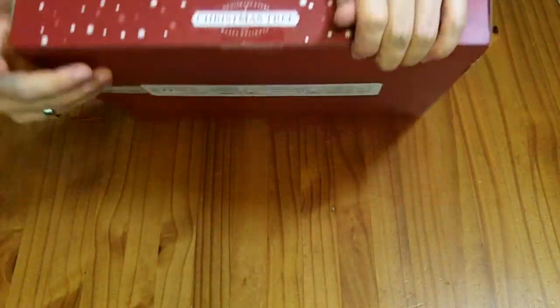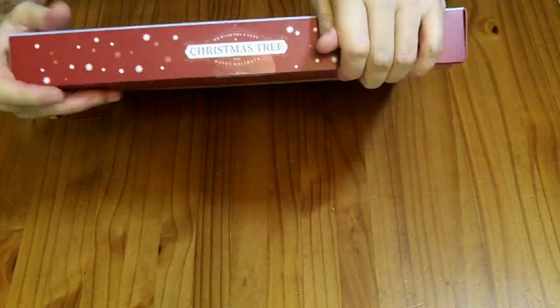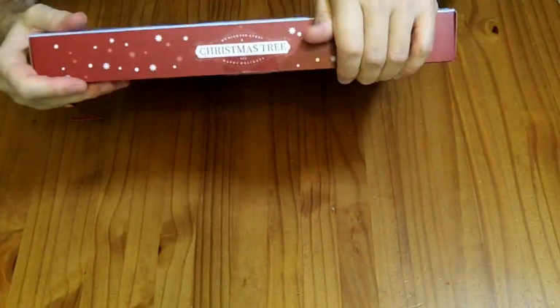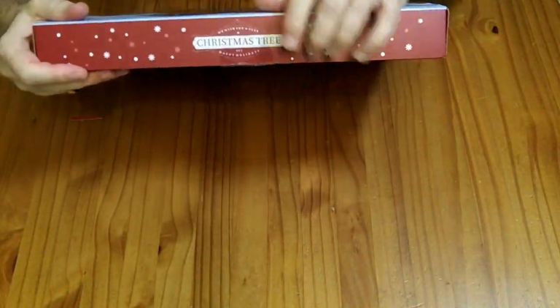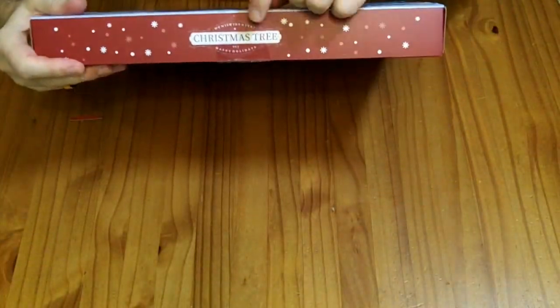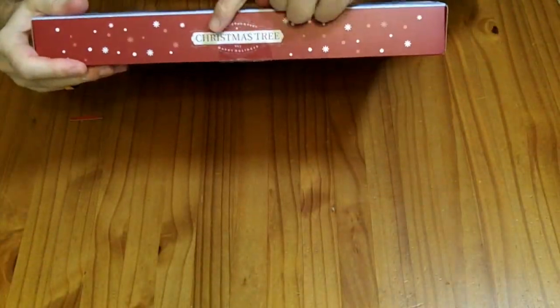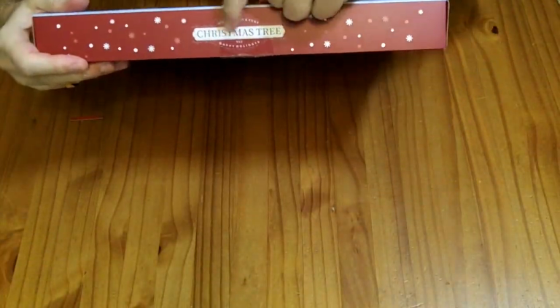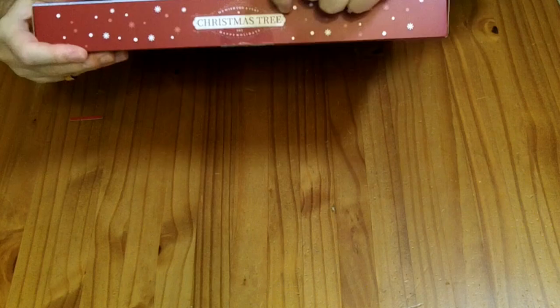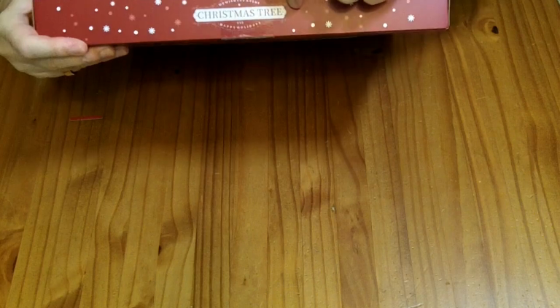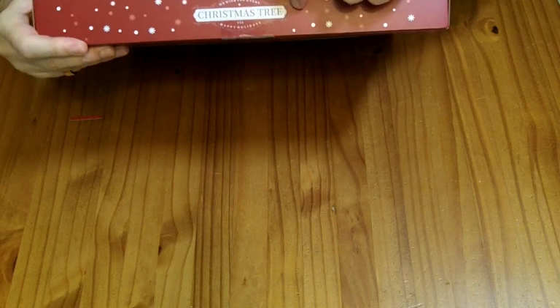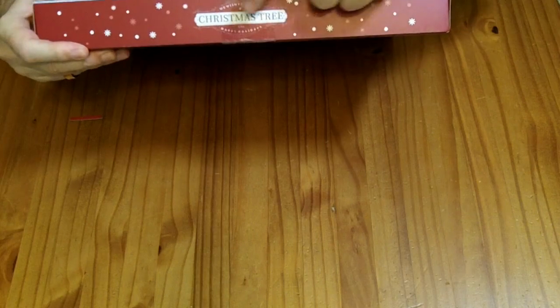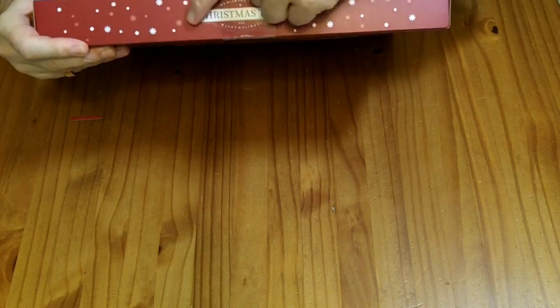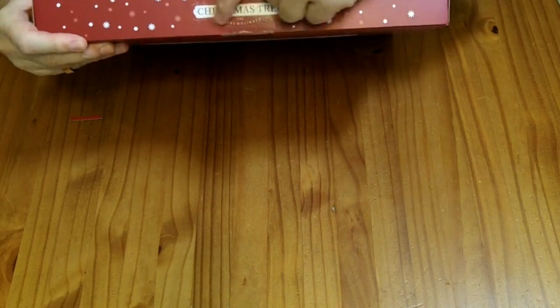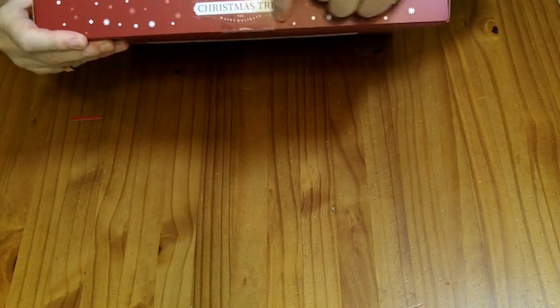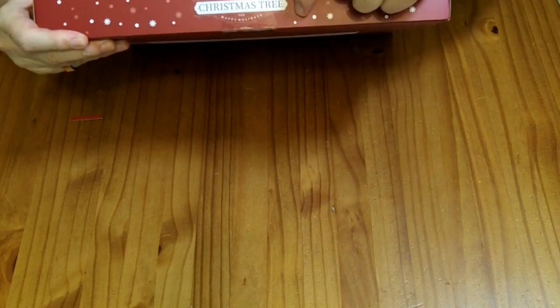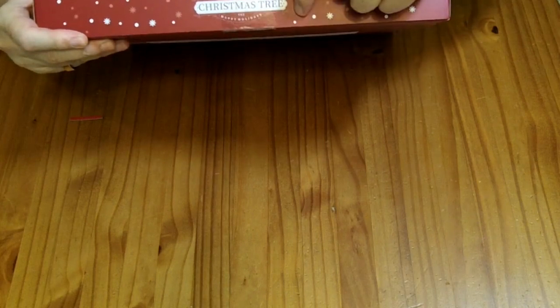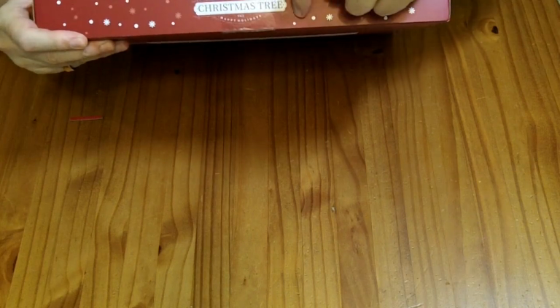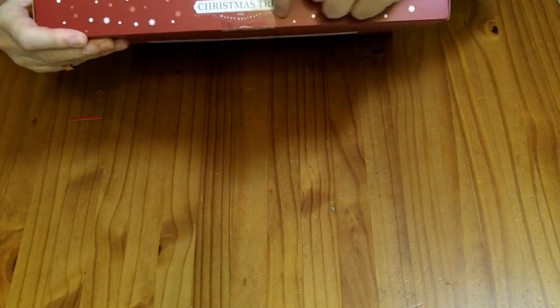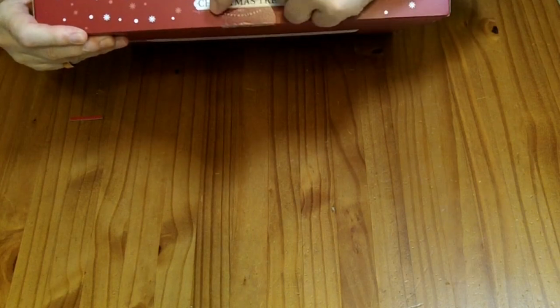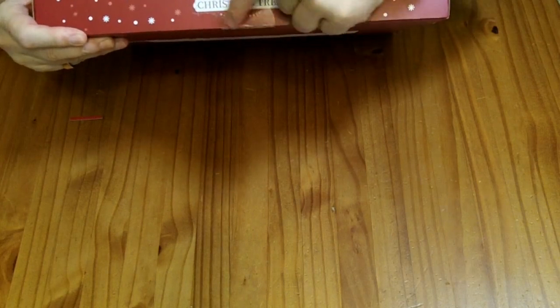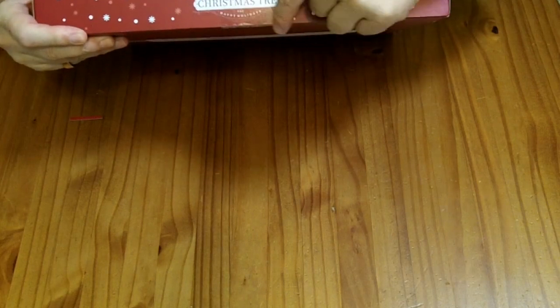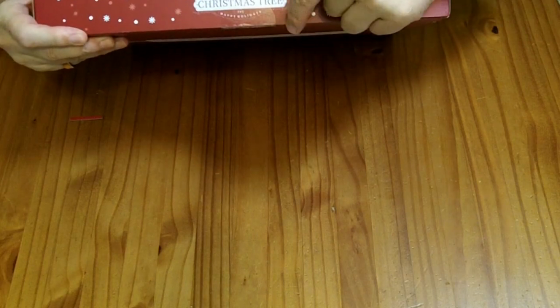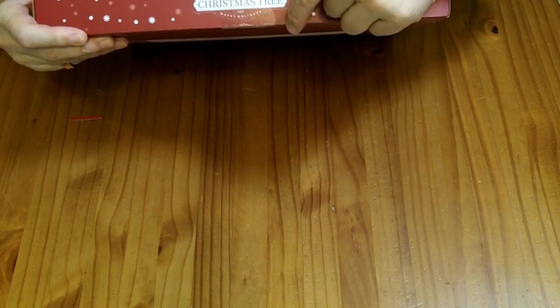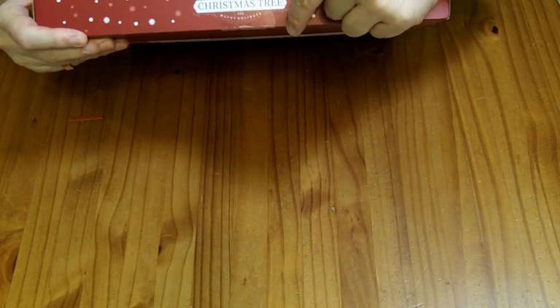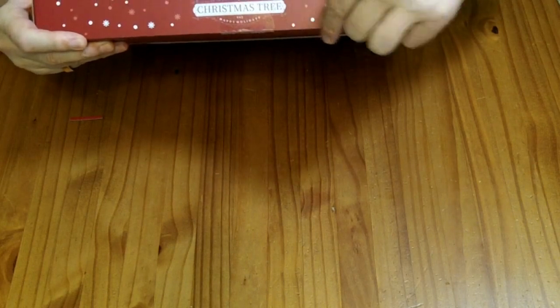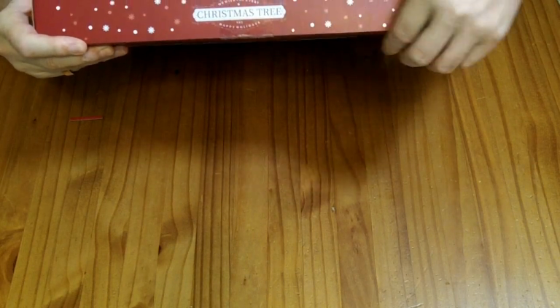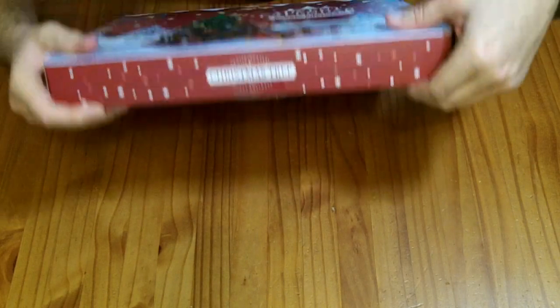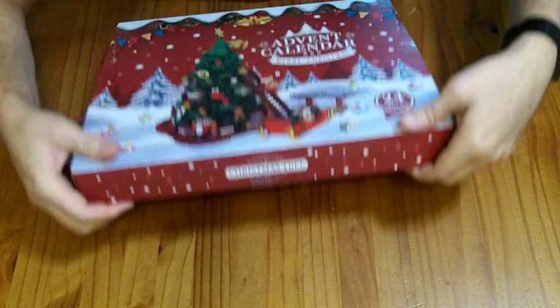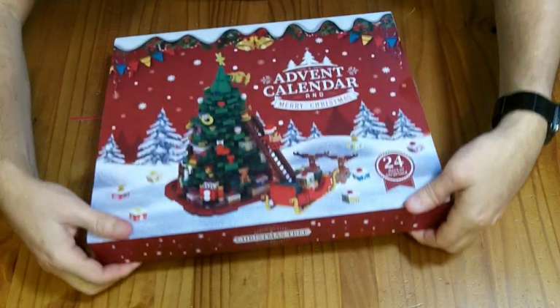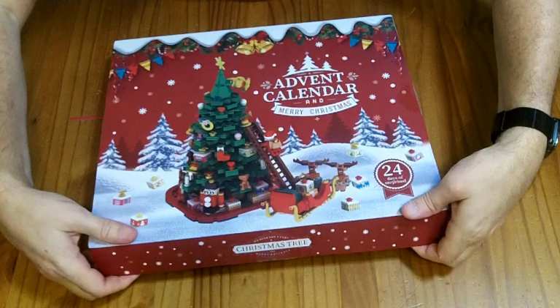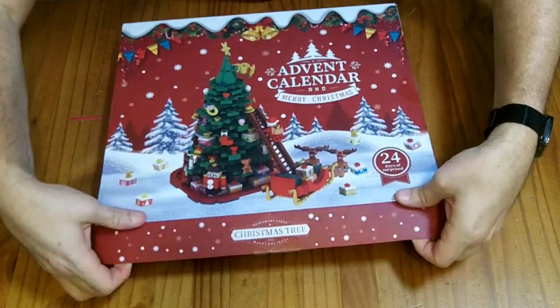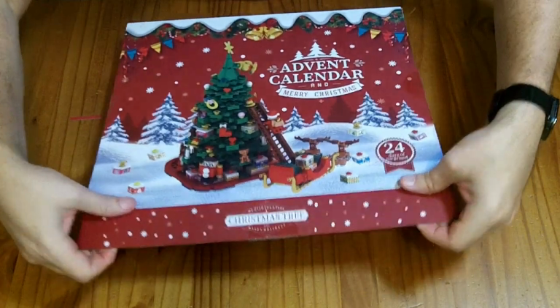It says here: 'We wish you a very Christmas tree, happy holiday, and happy holiday.'